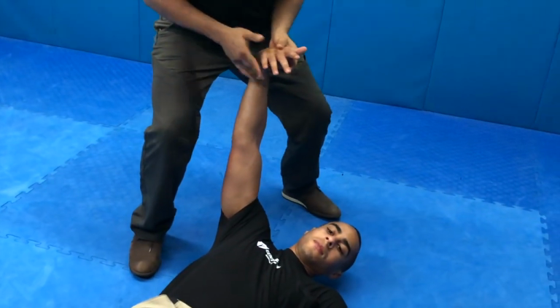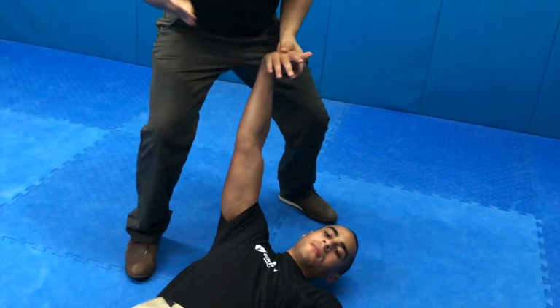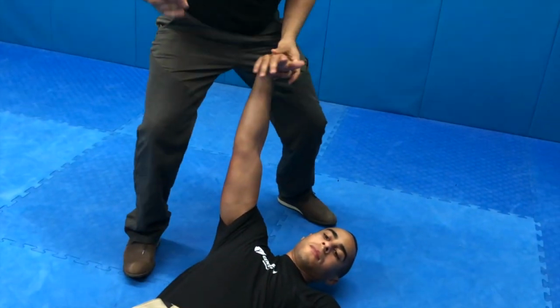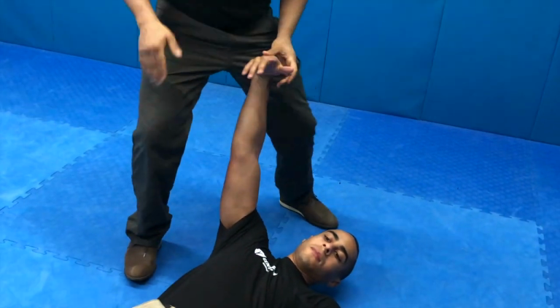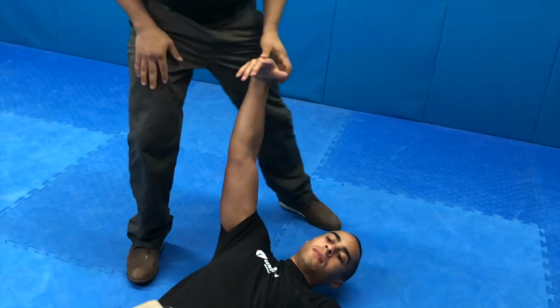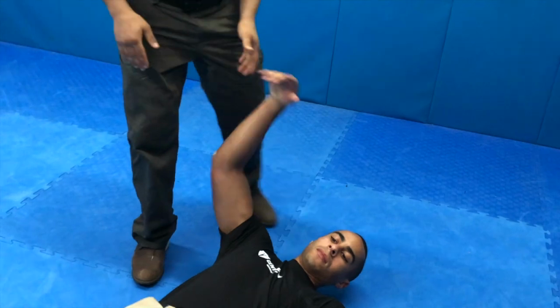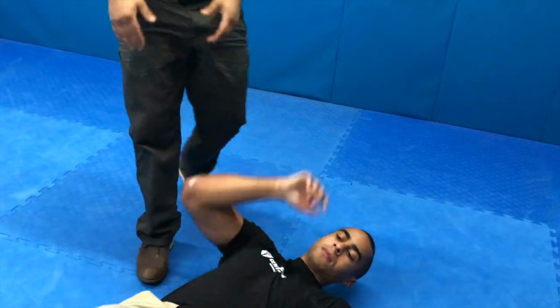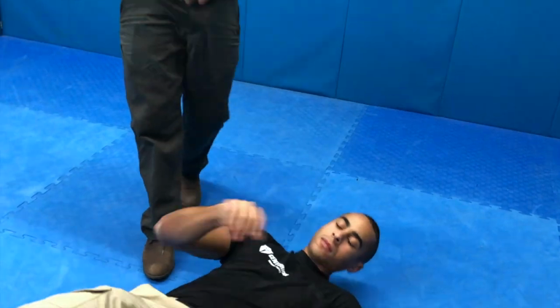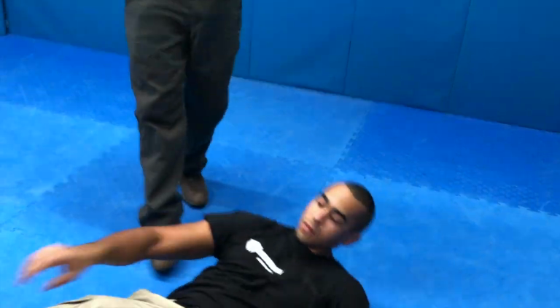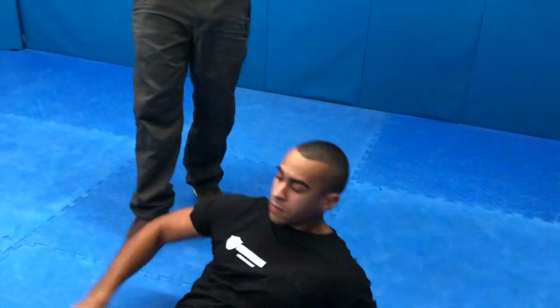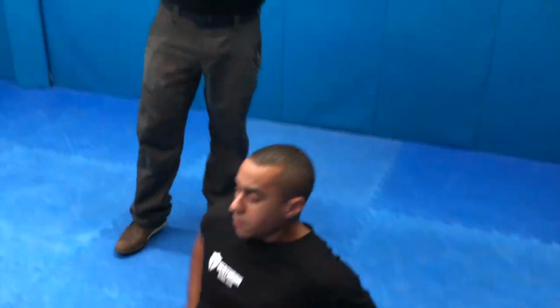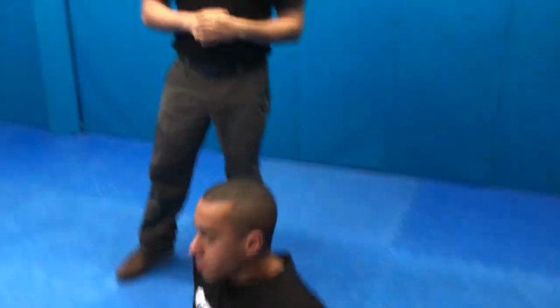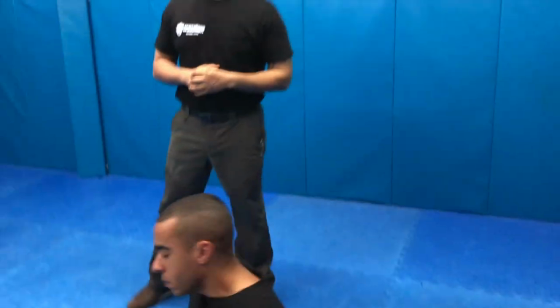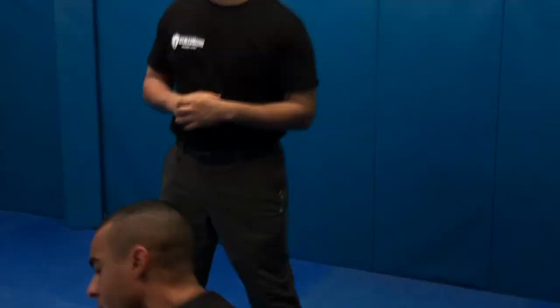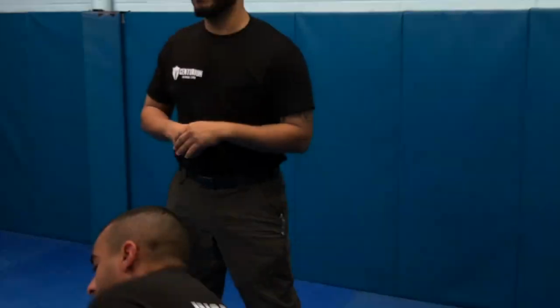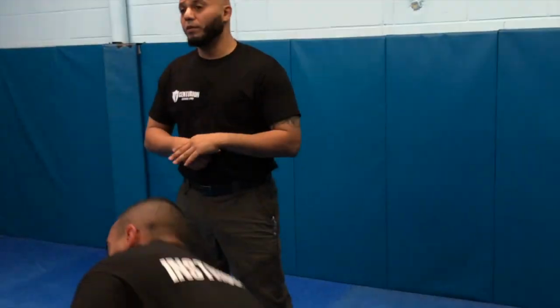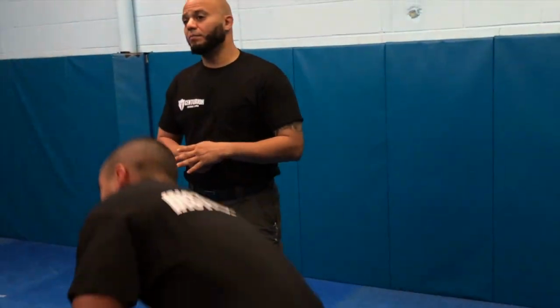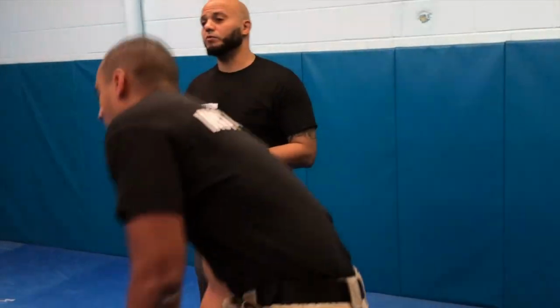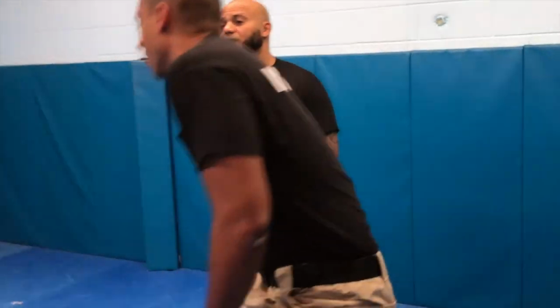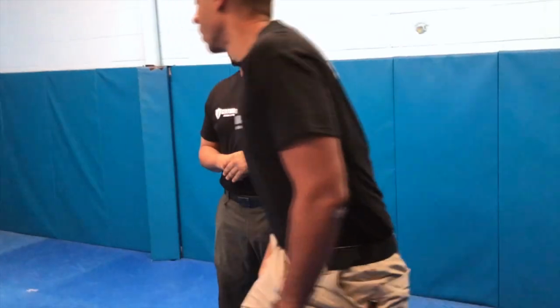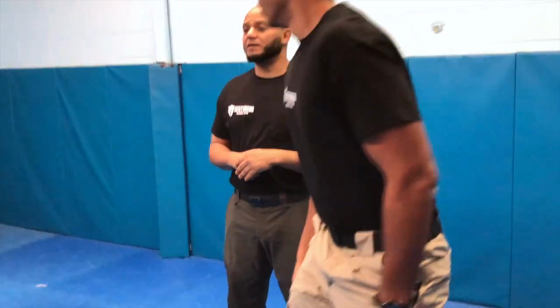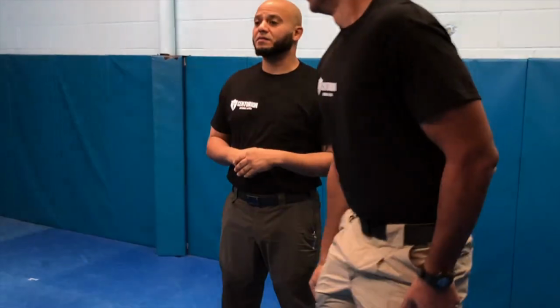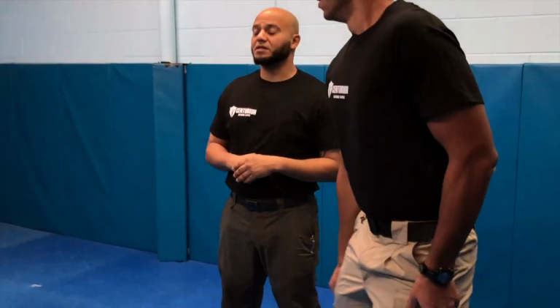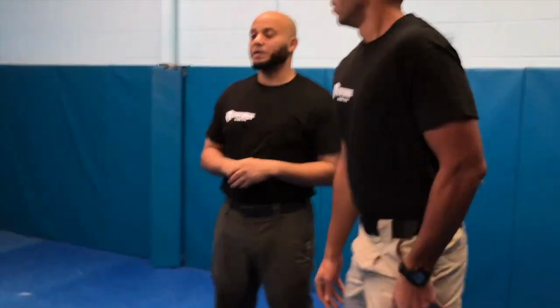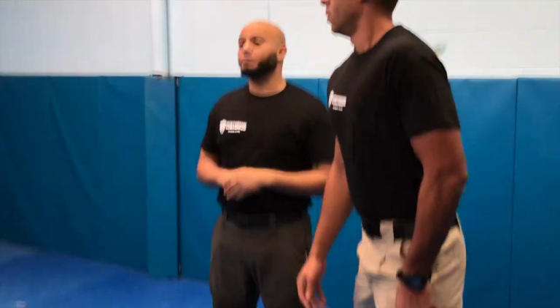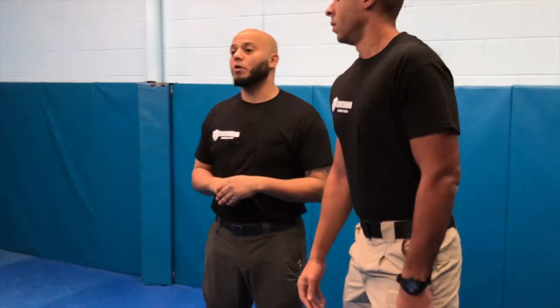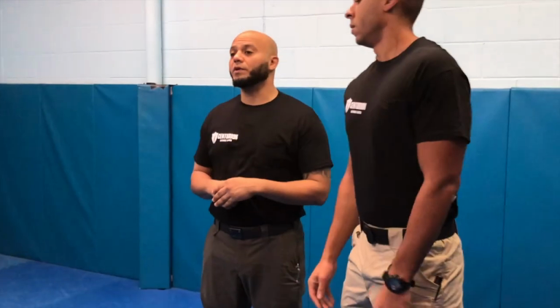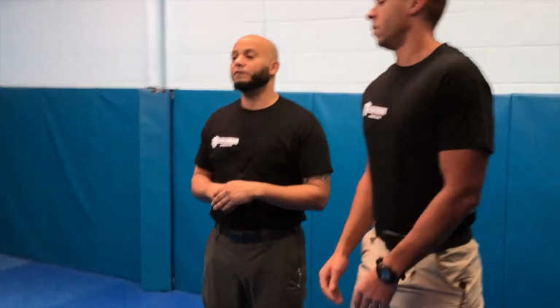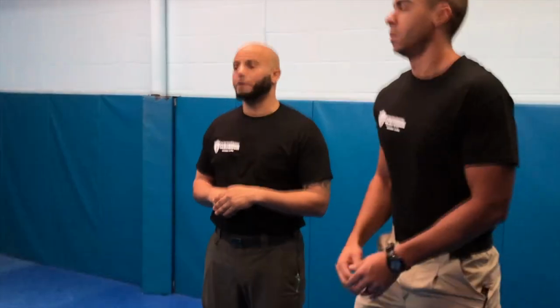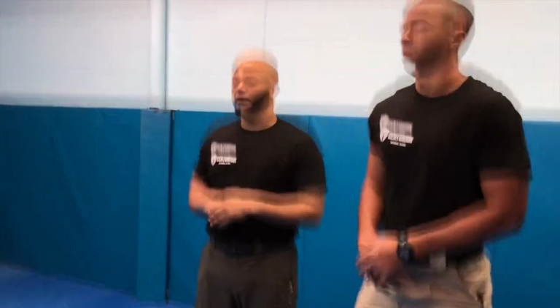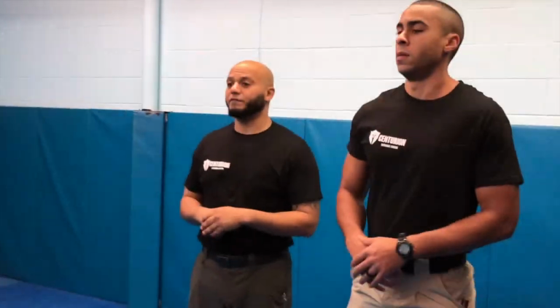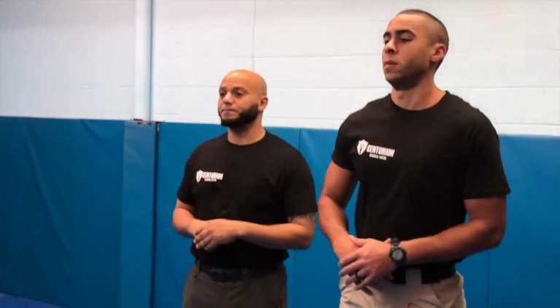In the next video, we're going to be going over the rowing the boat techniques to get the suspect prone for handcuffing.